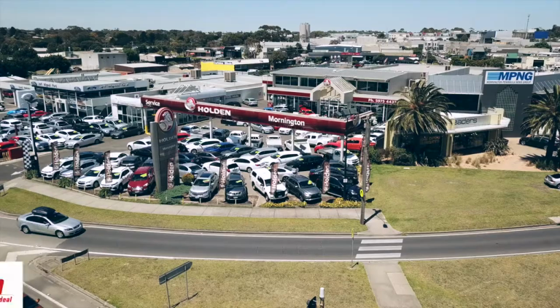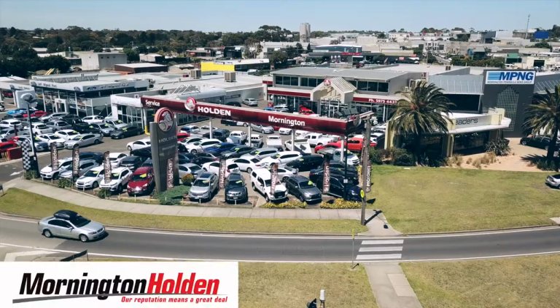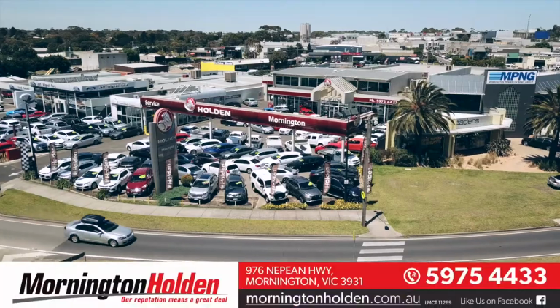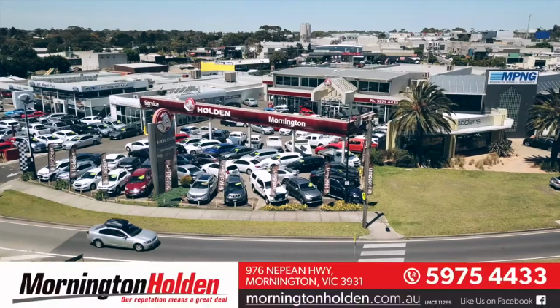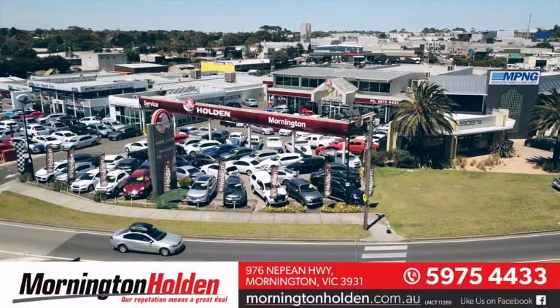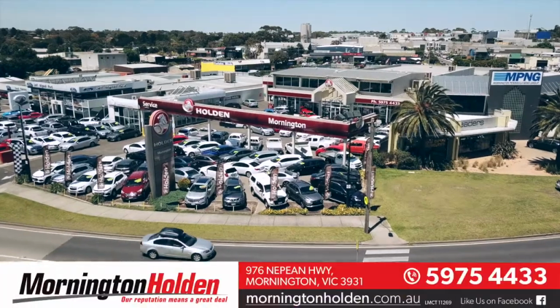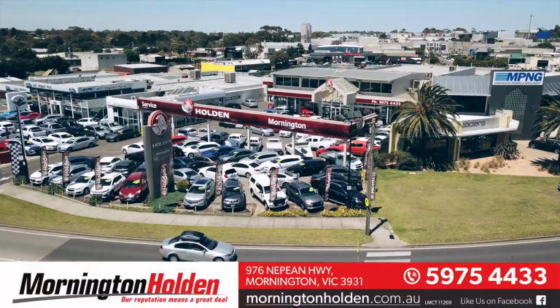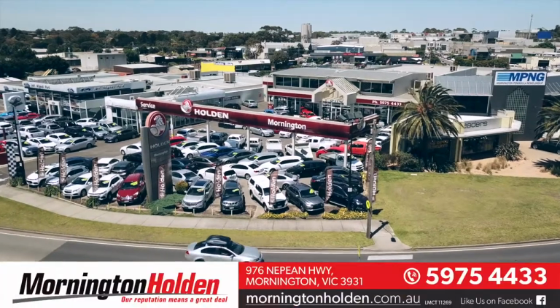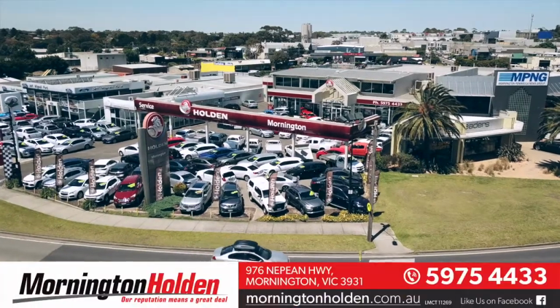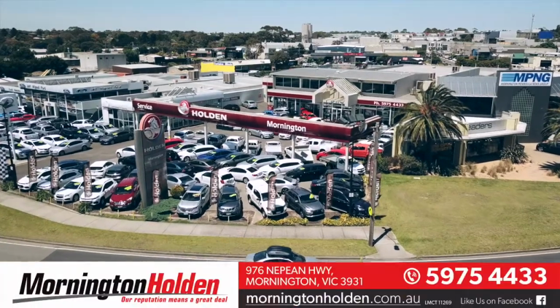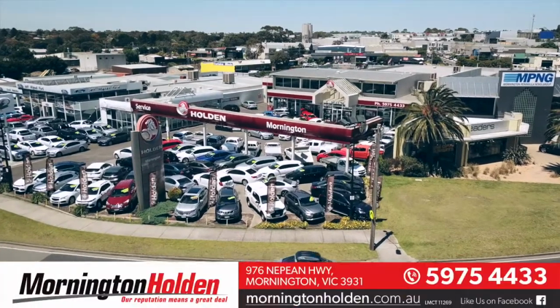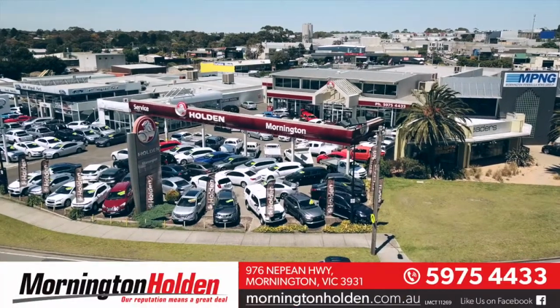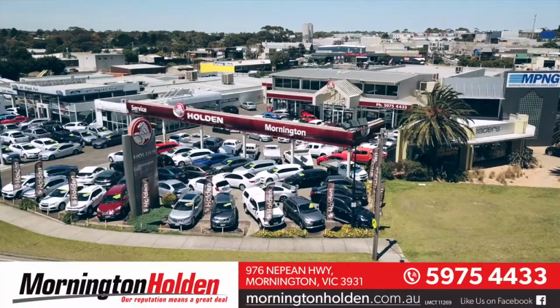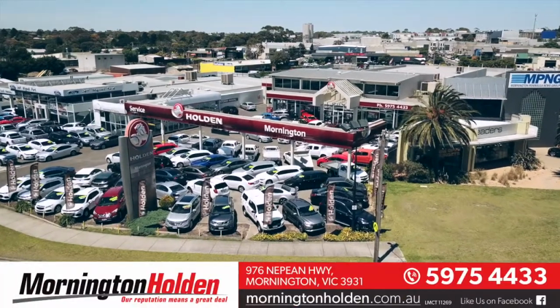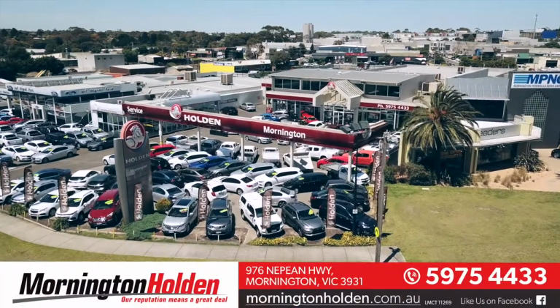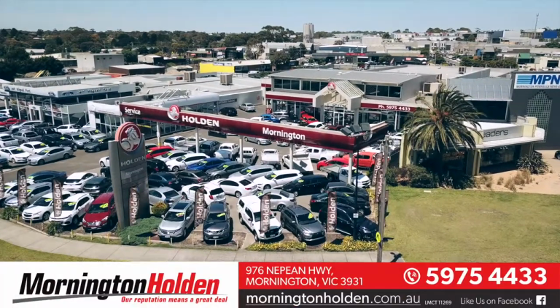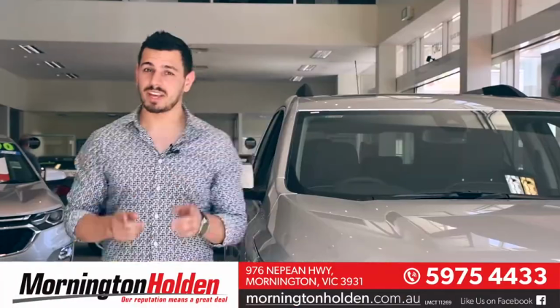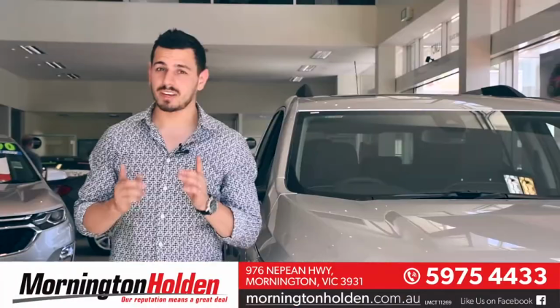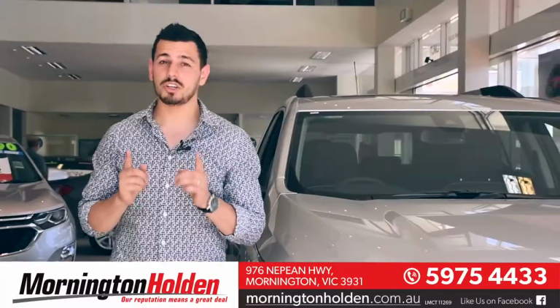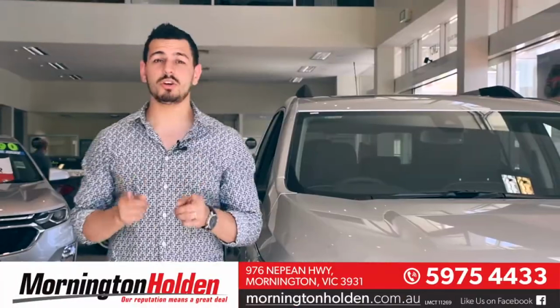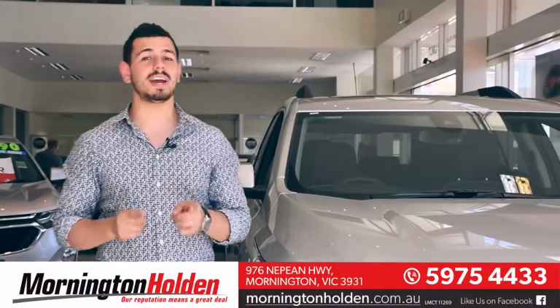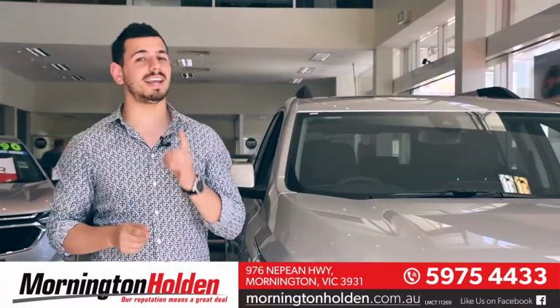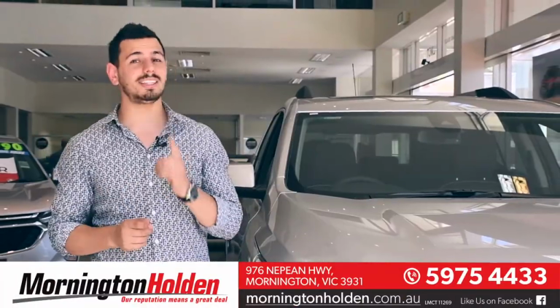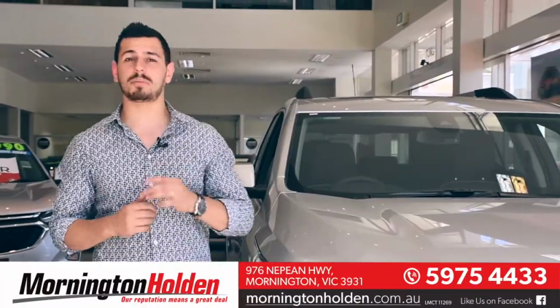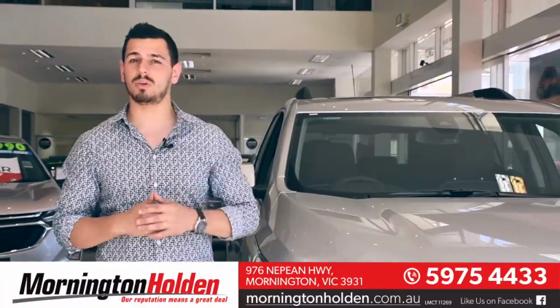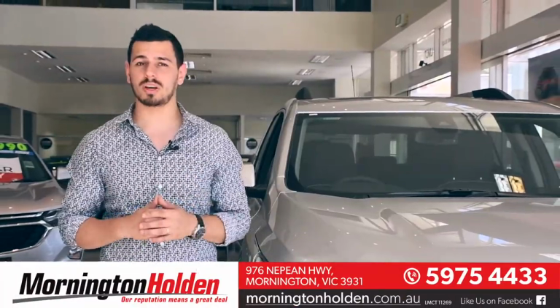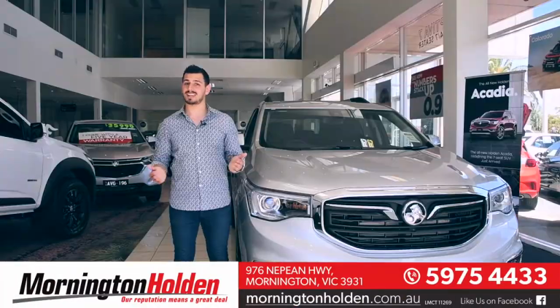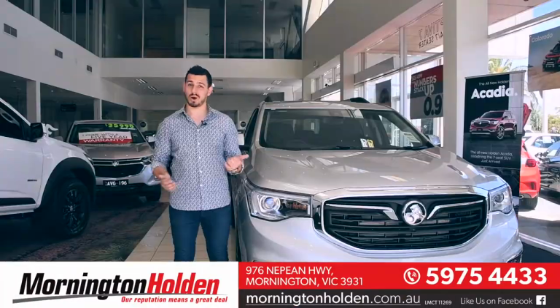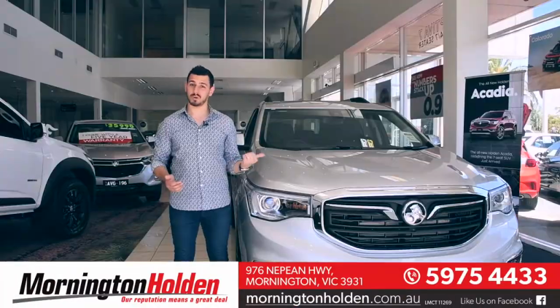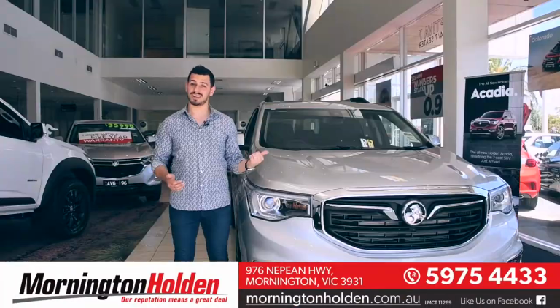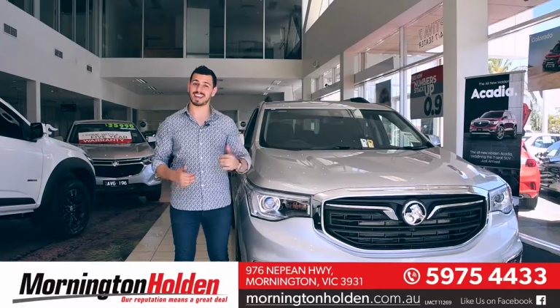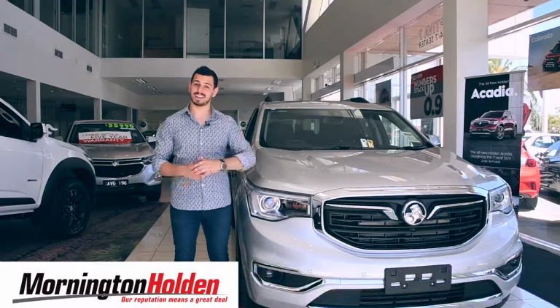Hi there, Nando here, and today we're at Mornington Holden, giving you an in-depth look at the Holden Acadia.